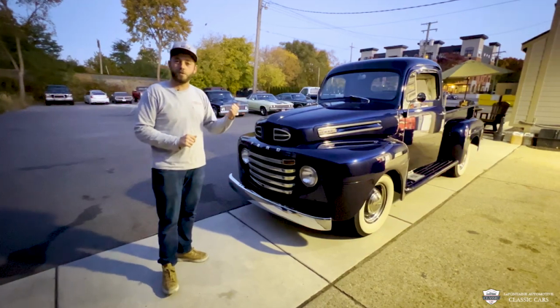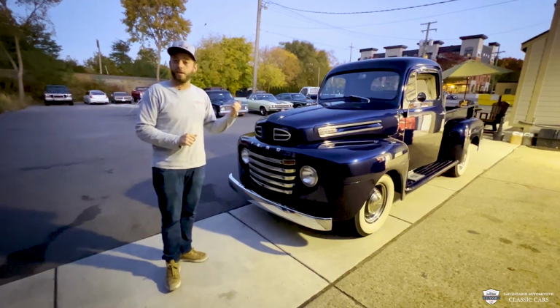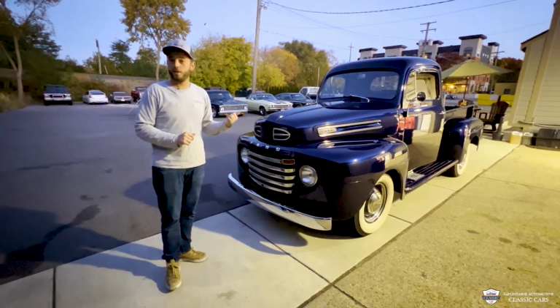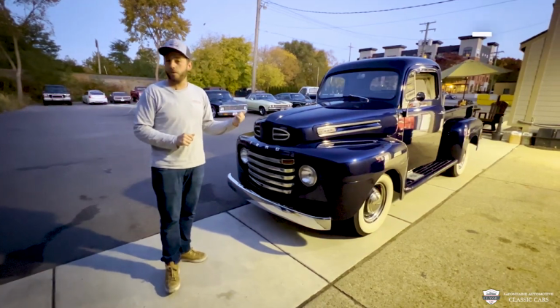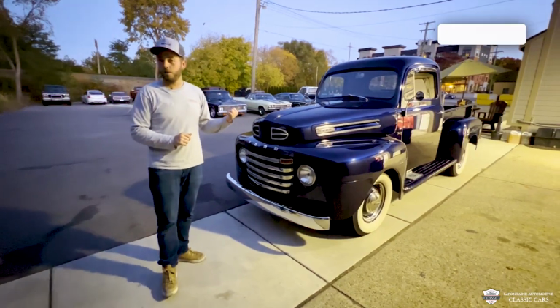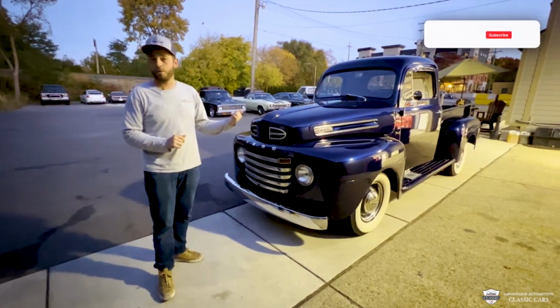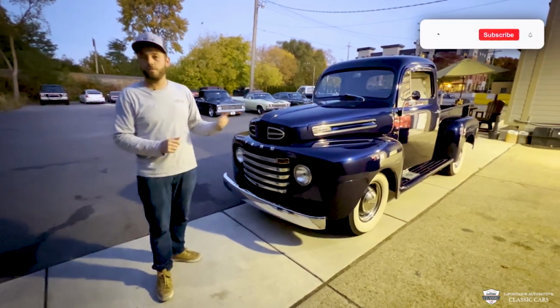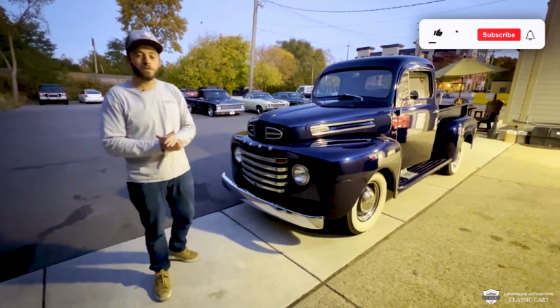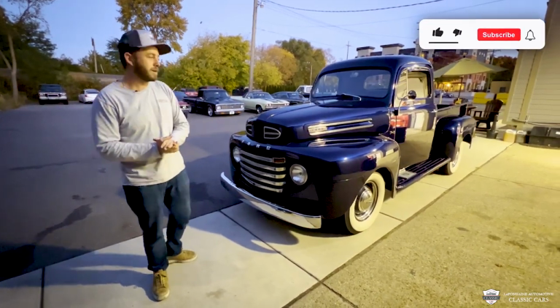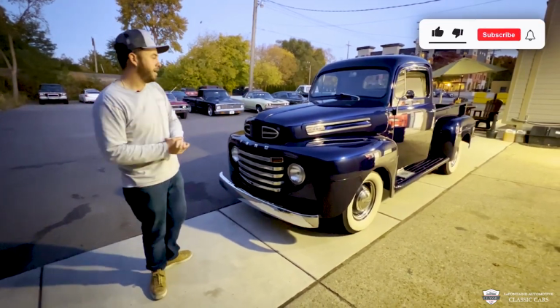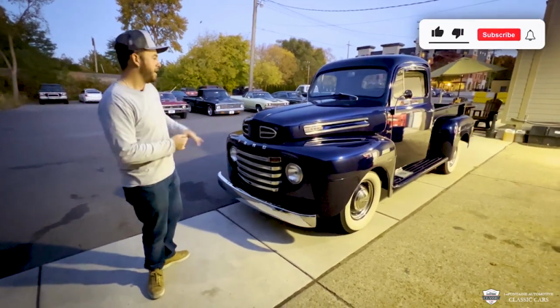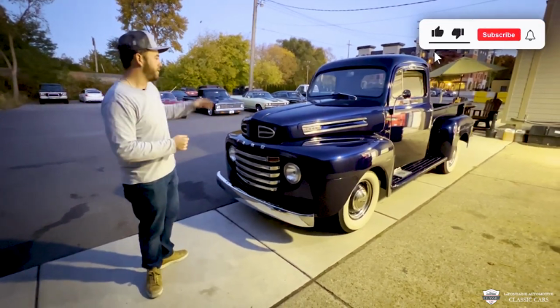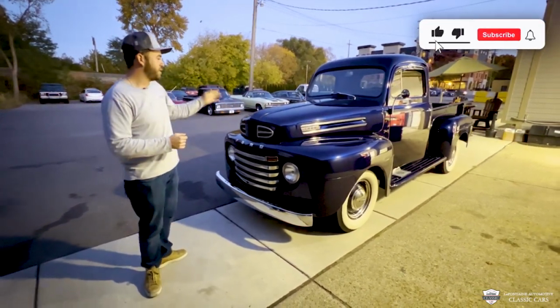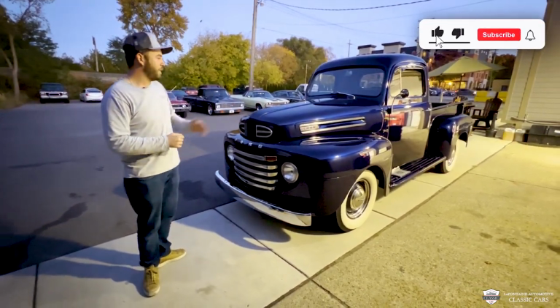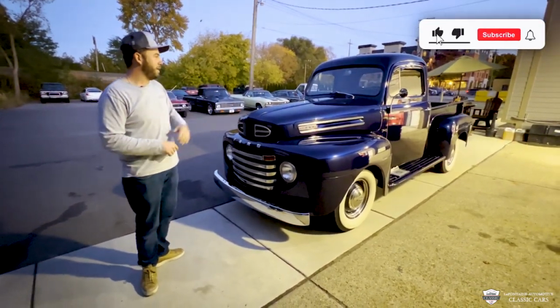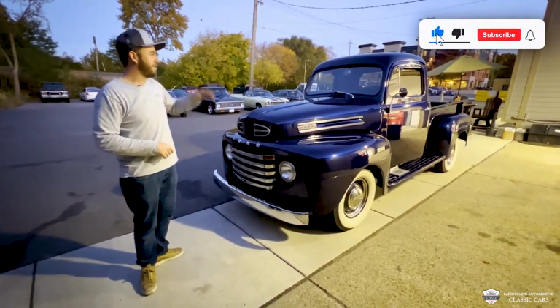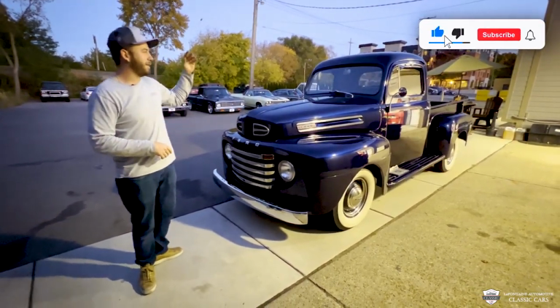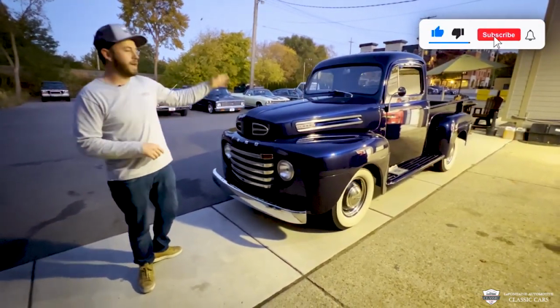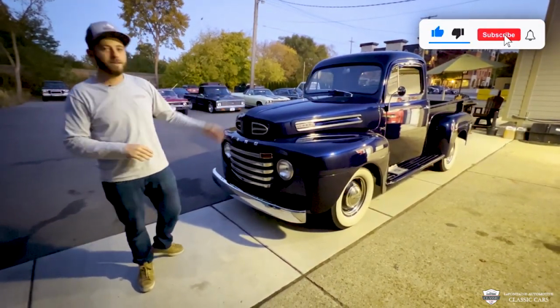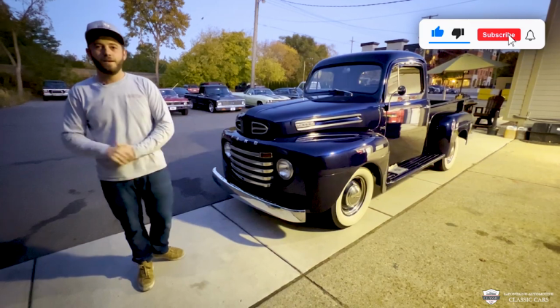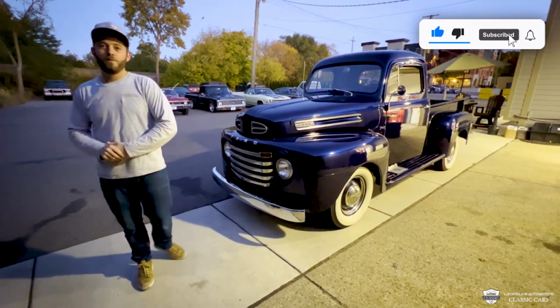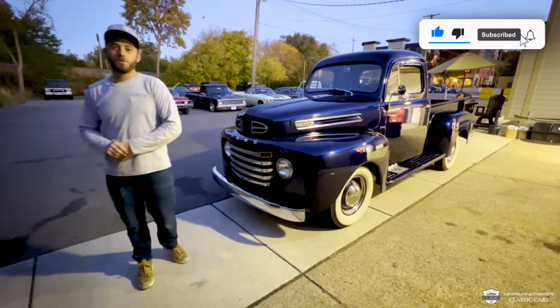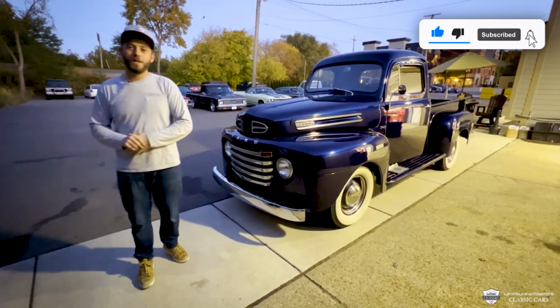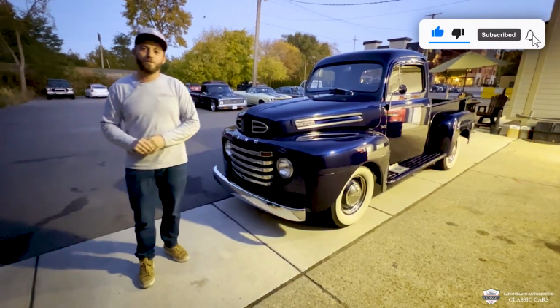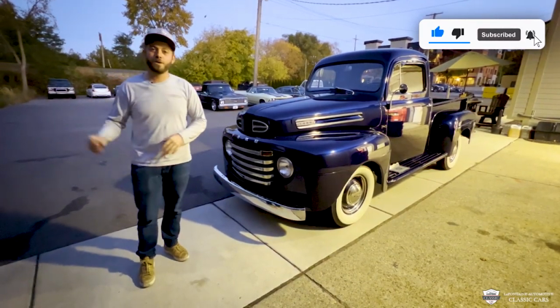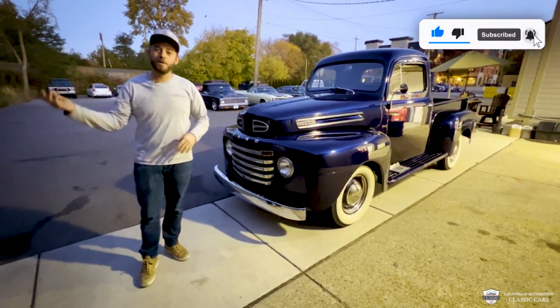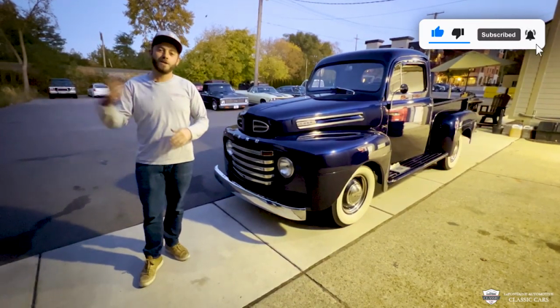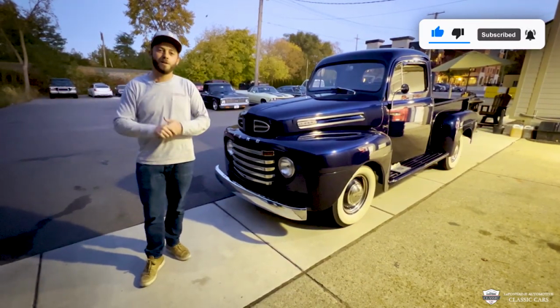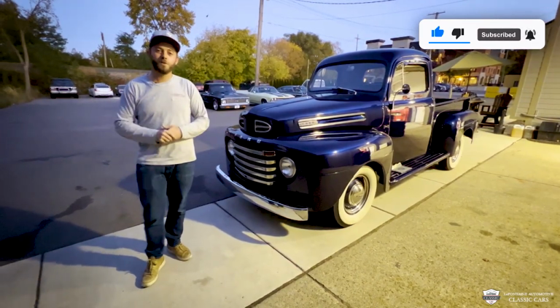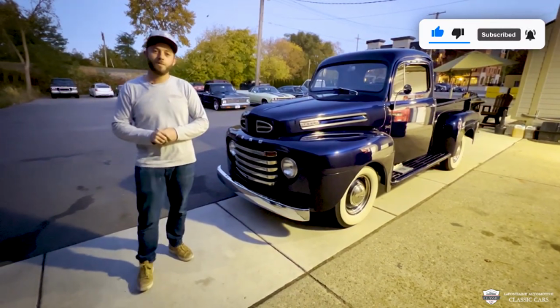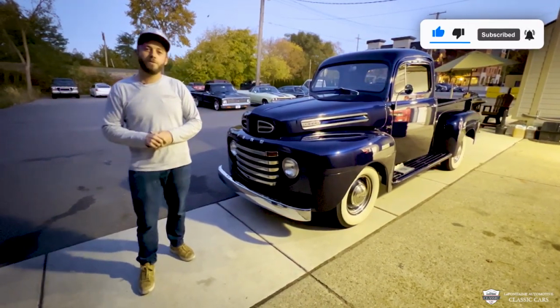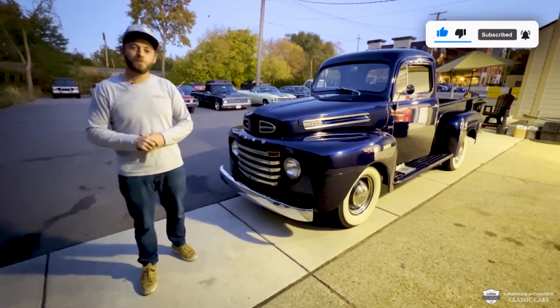This is a 1950 Ford F1 truck. It is a show winner. It's got a V8, four-speed on the floor. Come in, take a closer look, and we'll go for a spin.